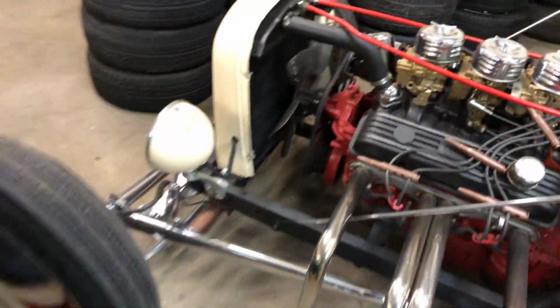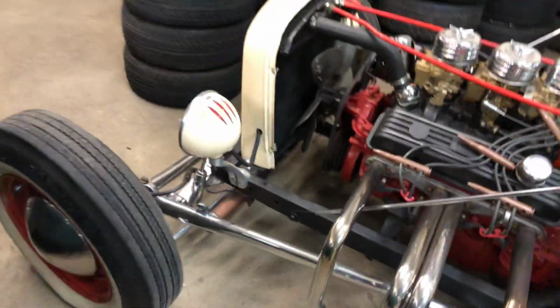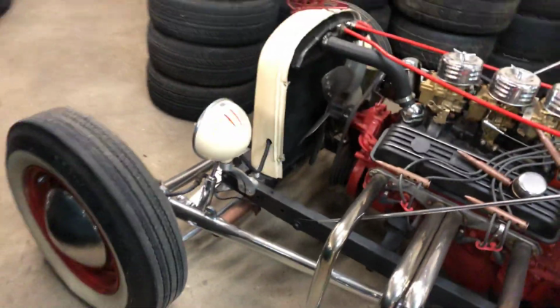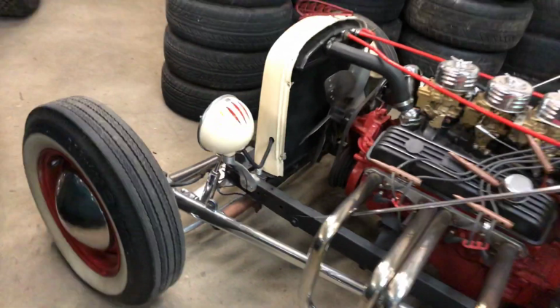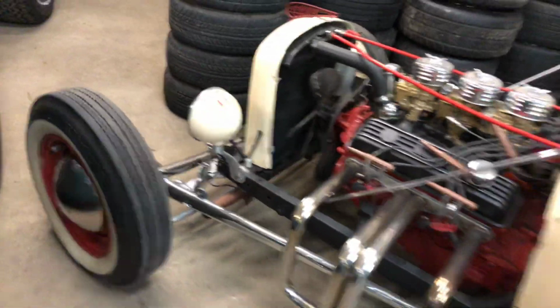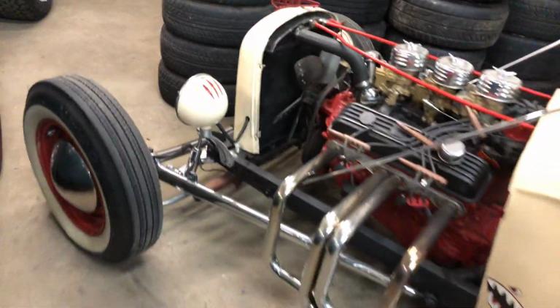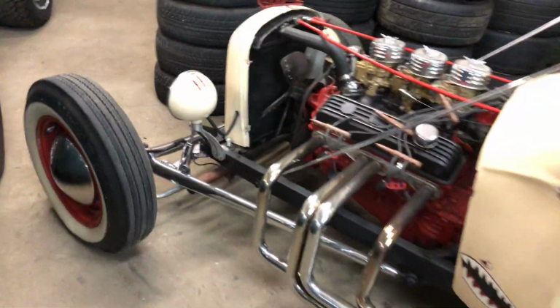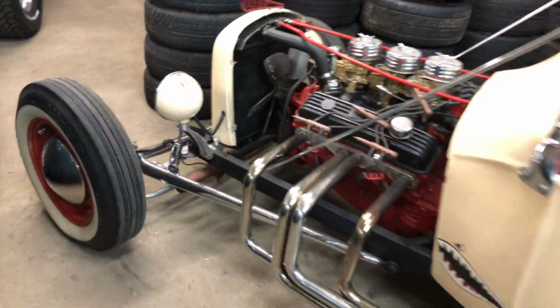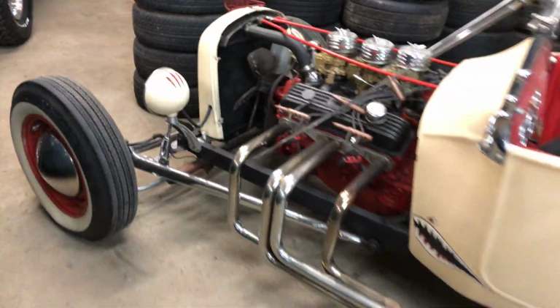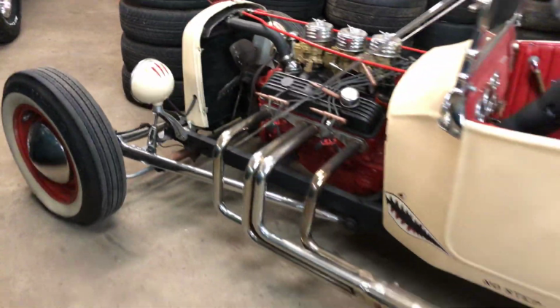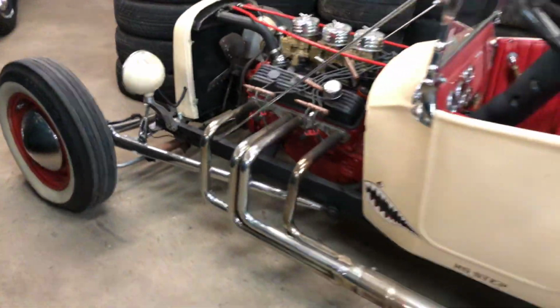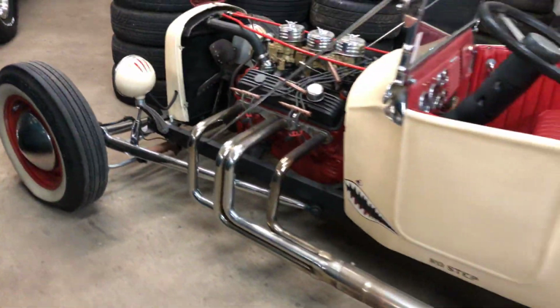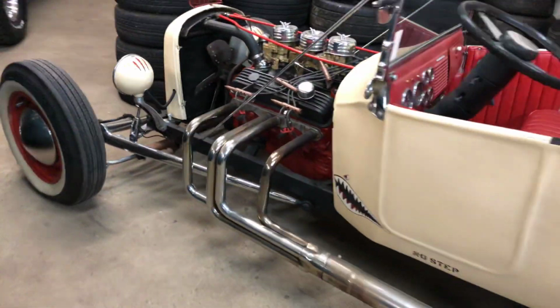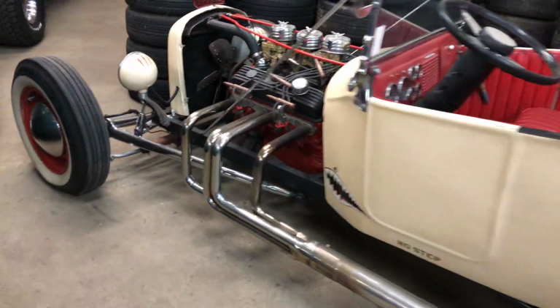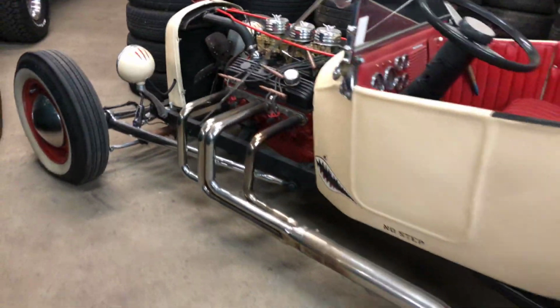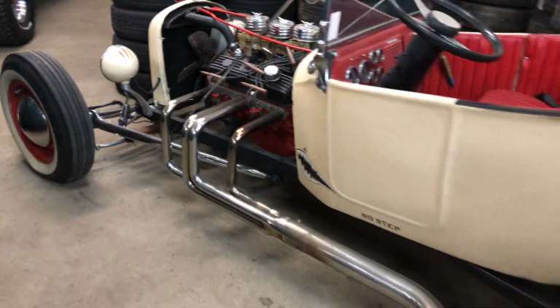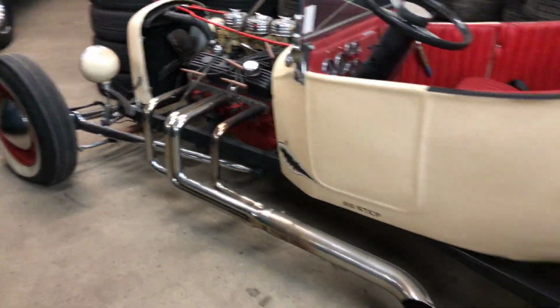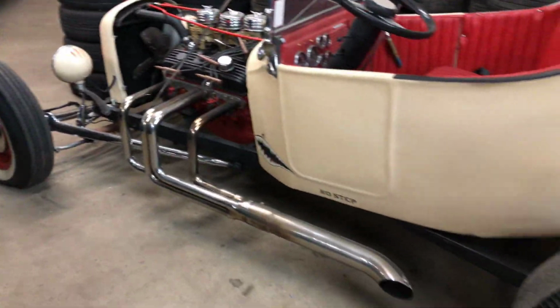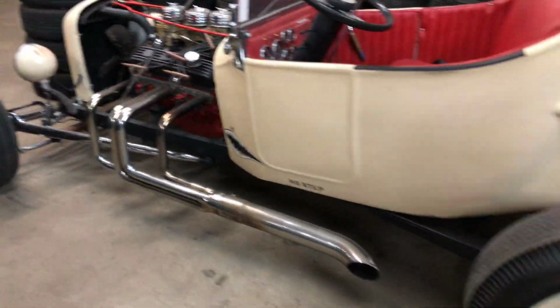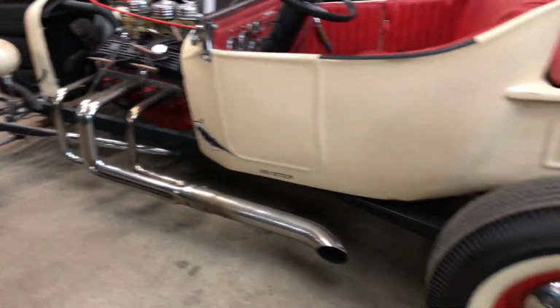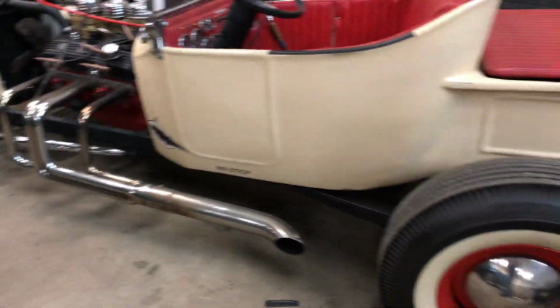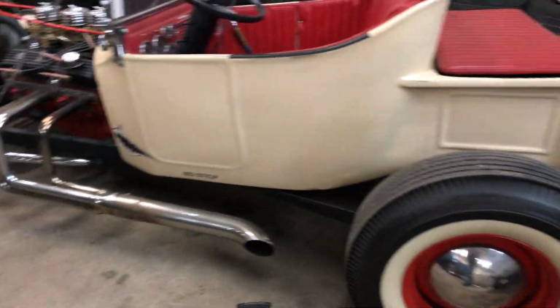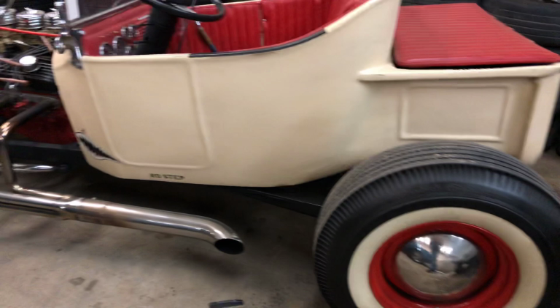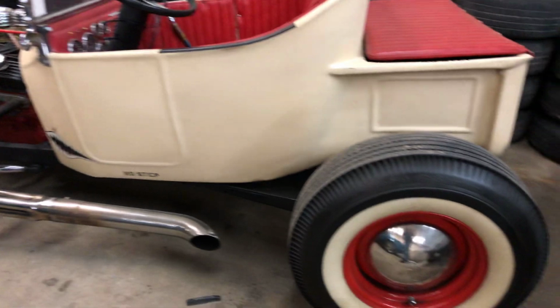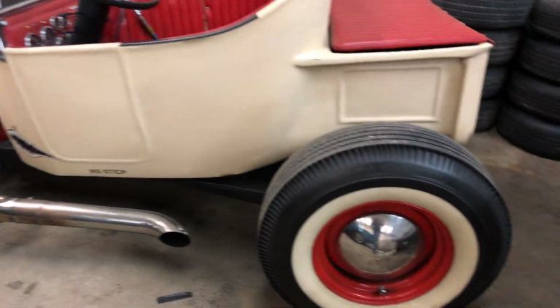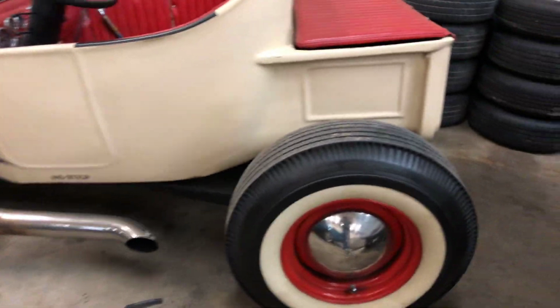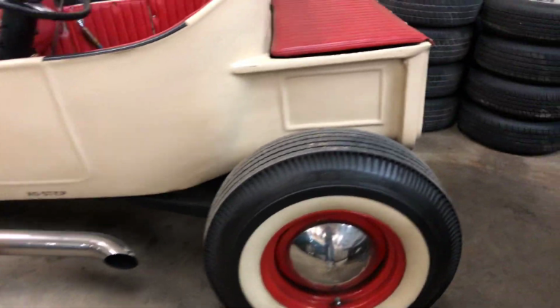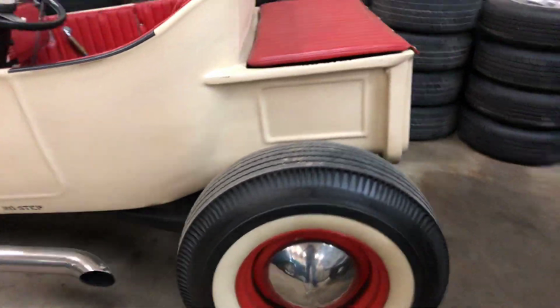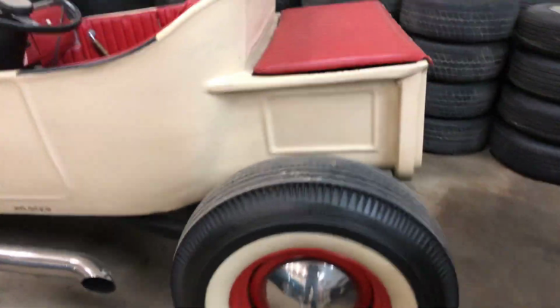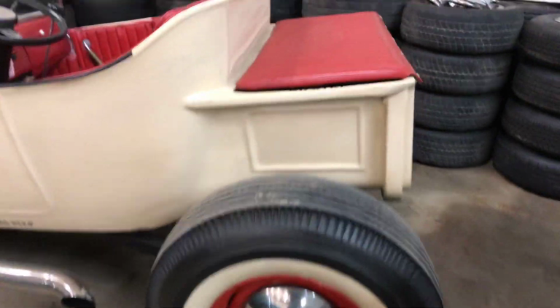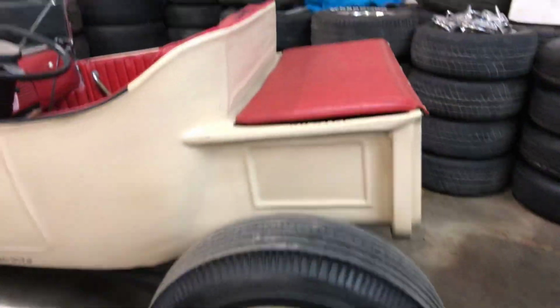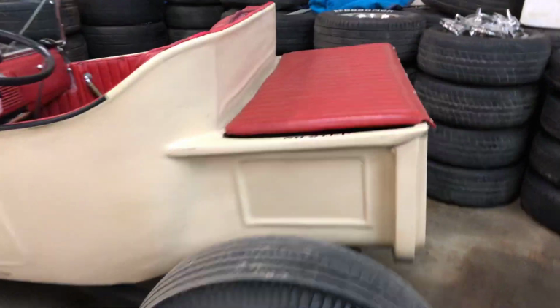Pretty slick little car. It's got a fighter jet paint job.